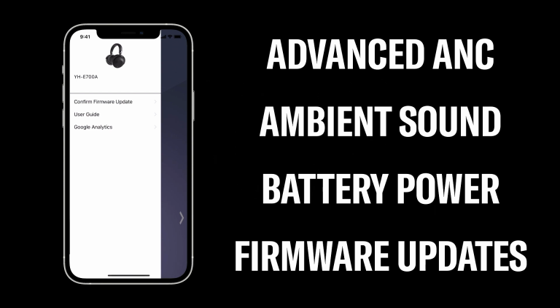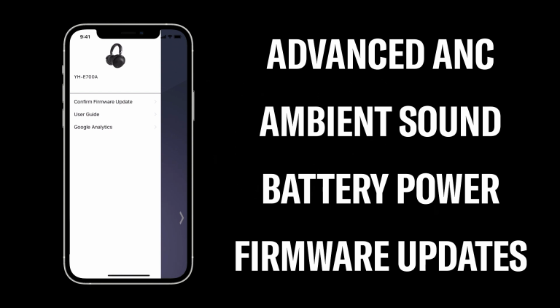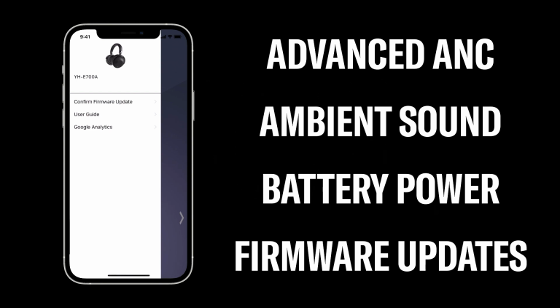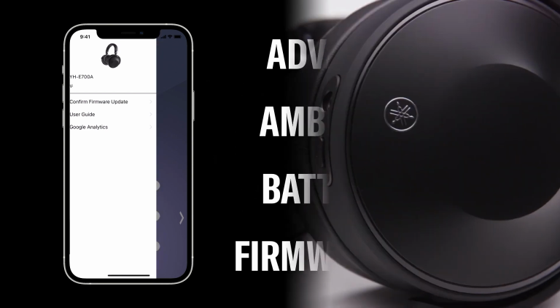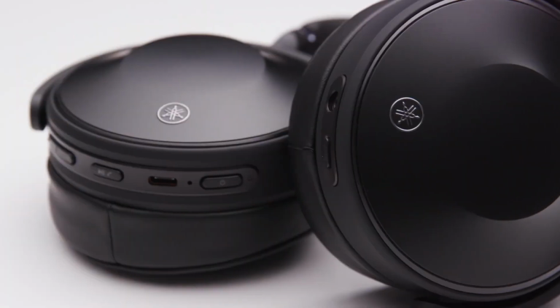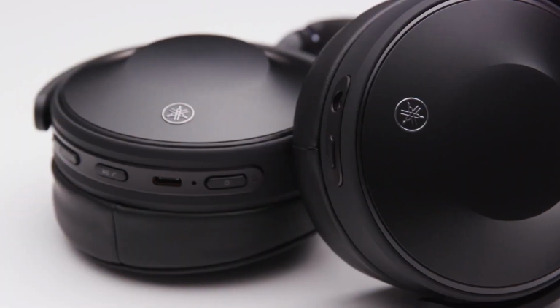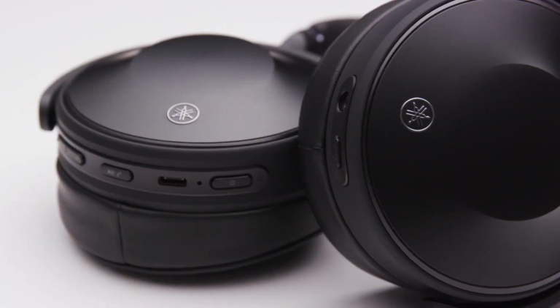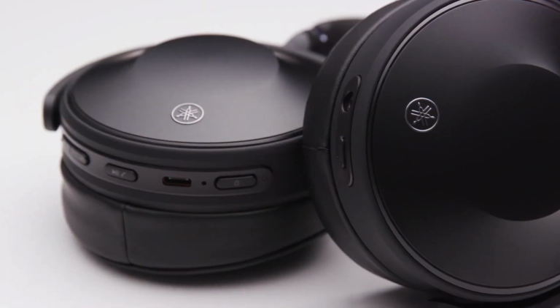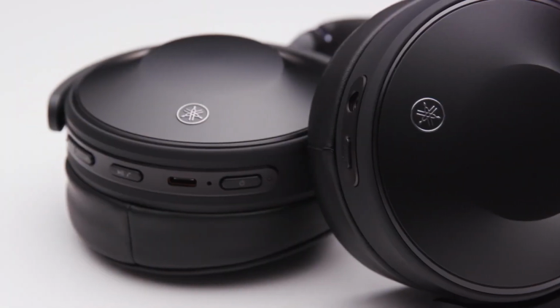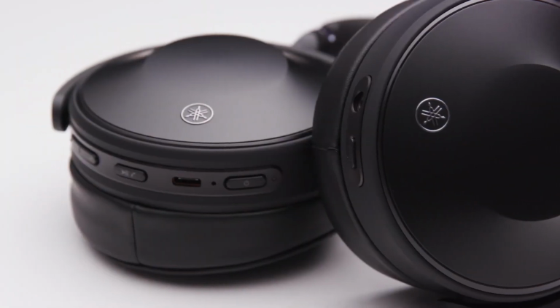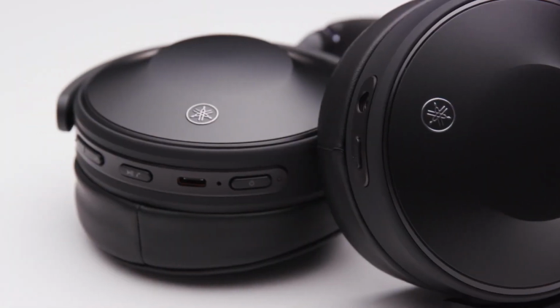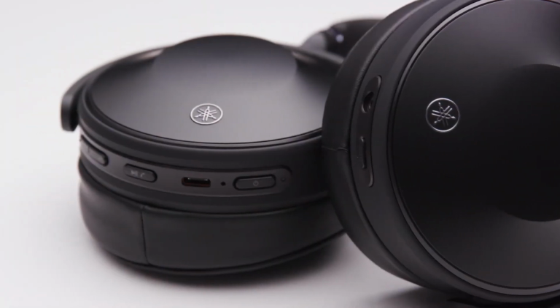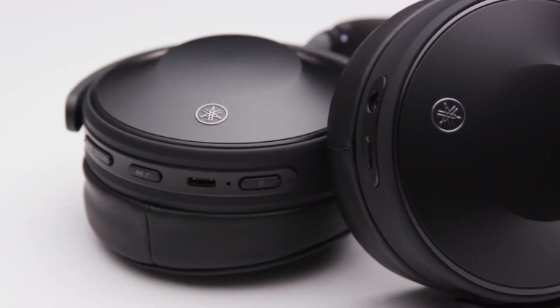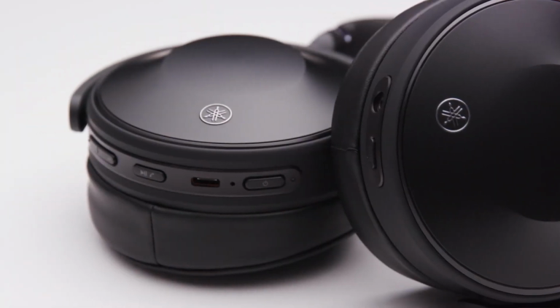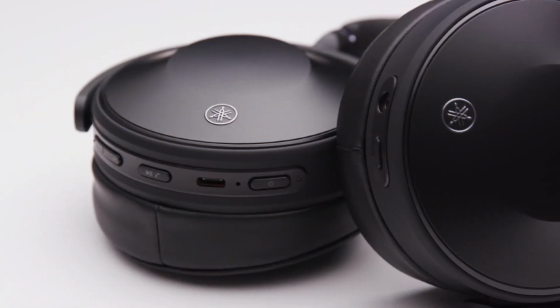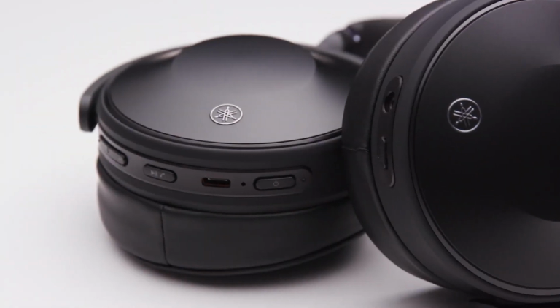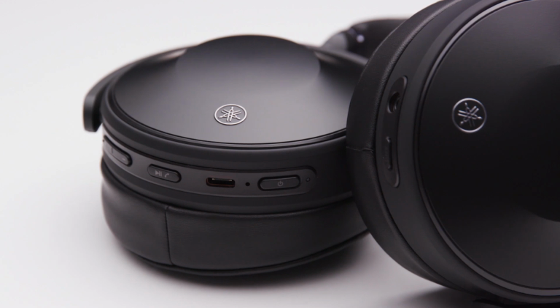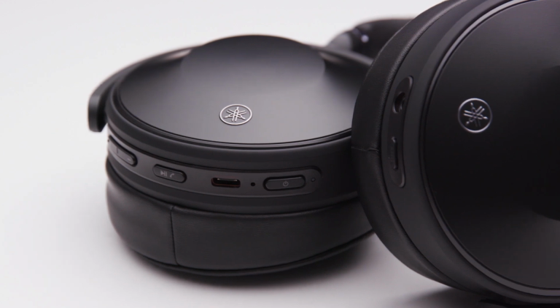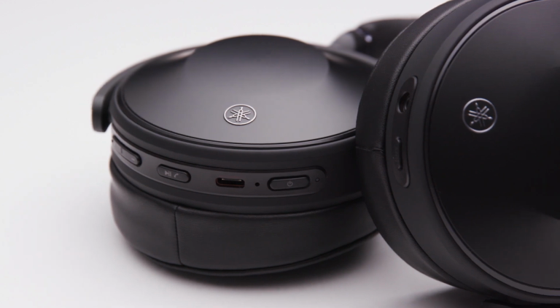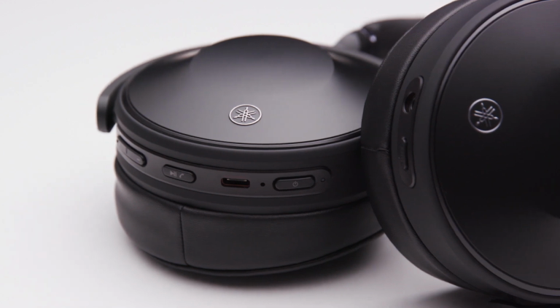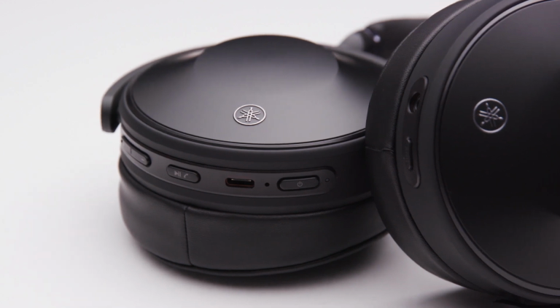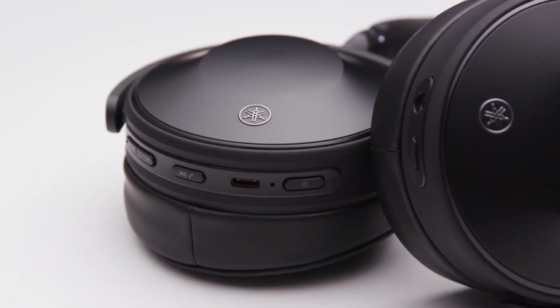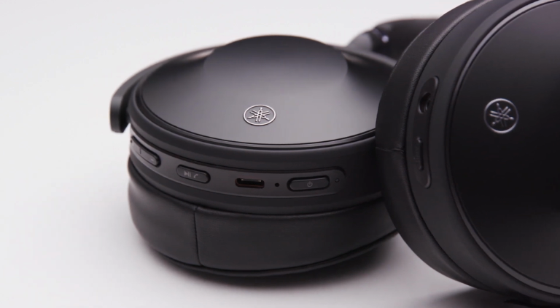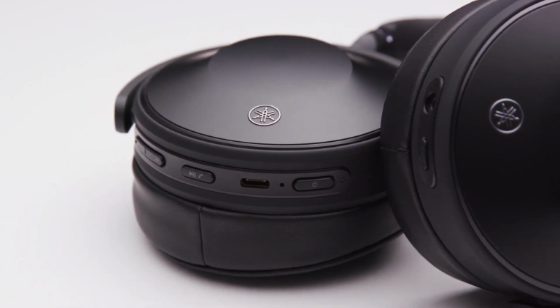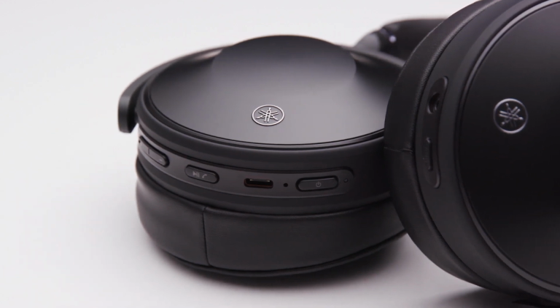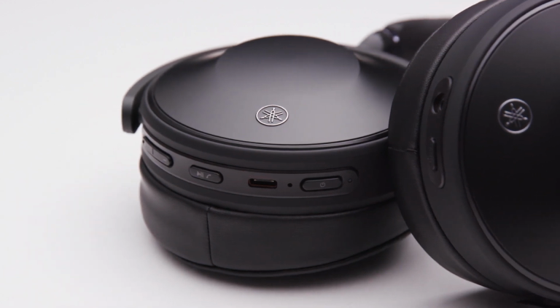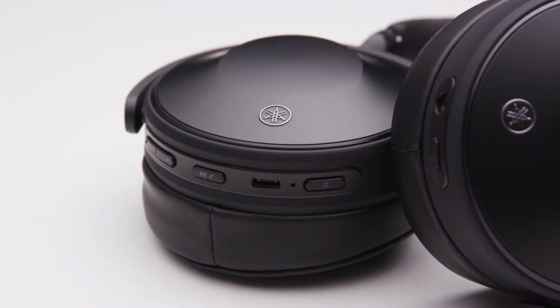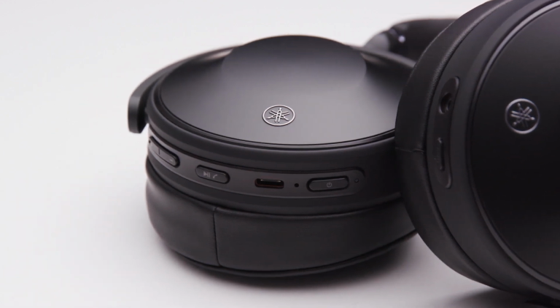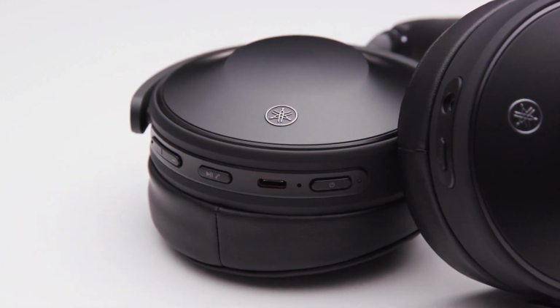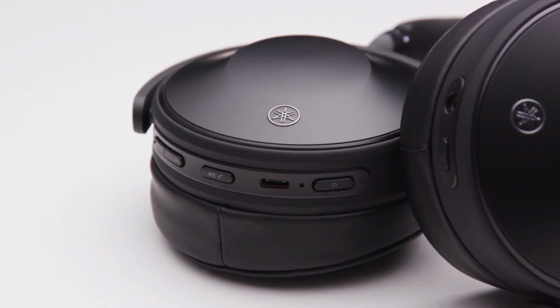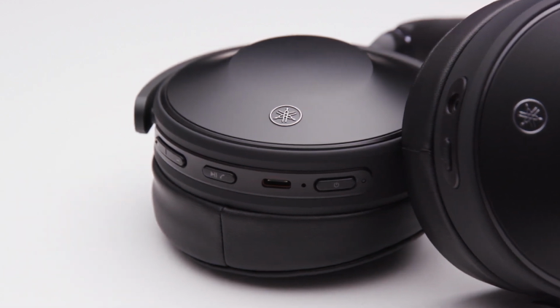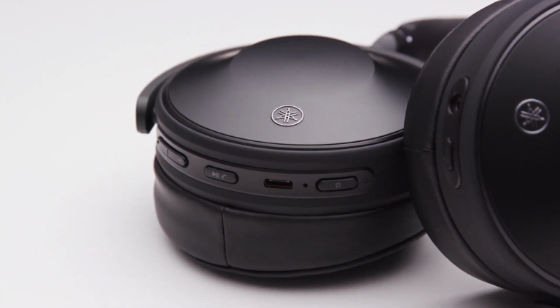Your Yamaha YH-E700A headphones are now set up. More resources are available on our website. Enjoy!